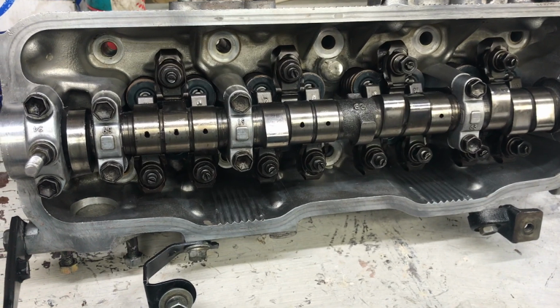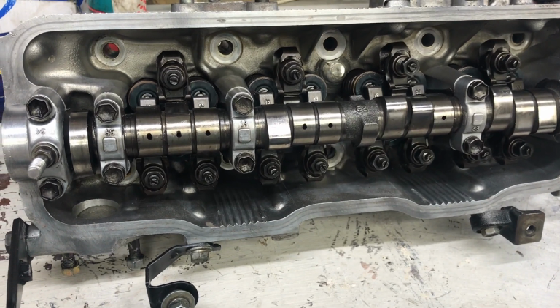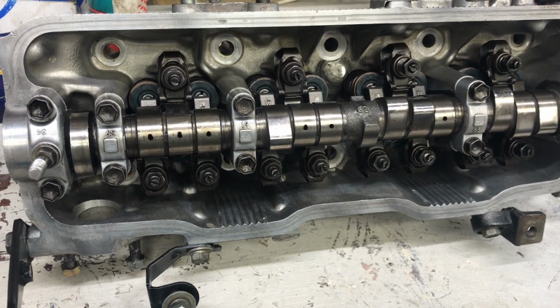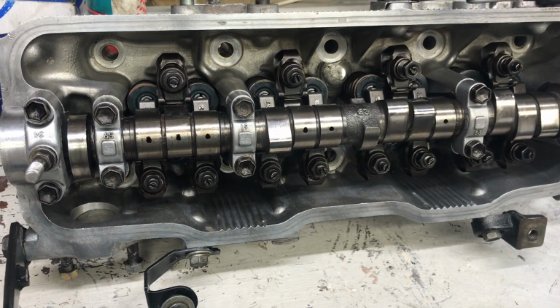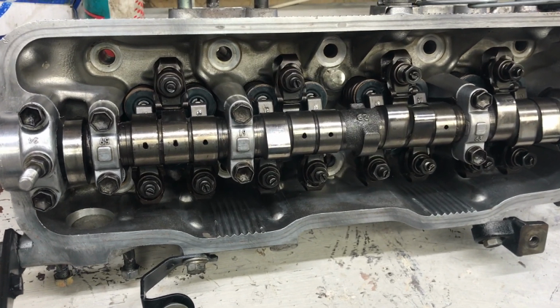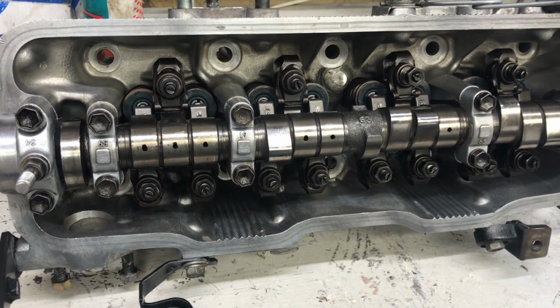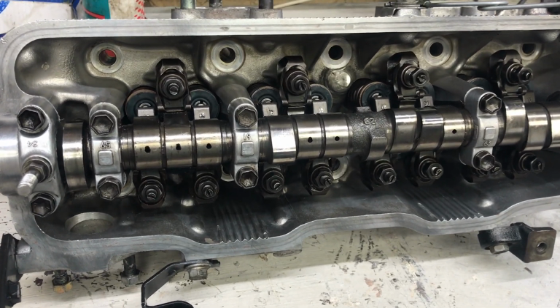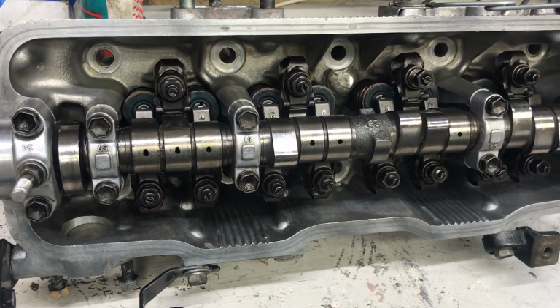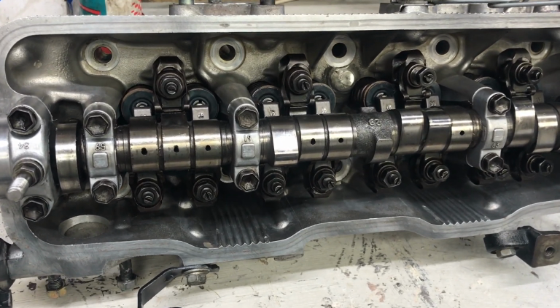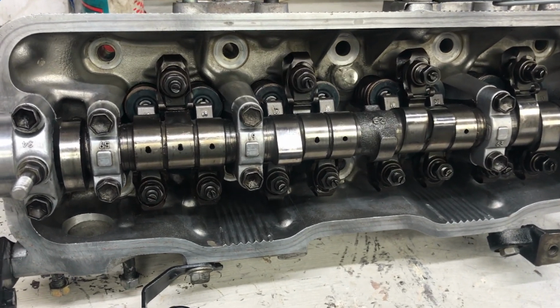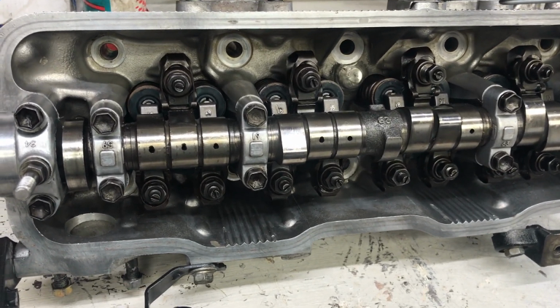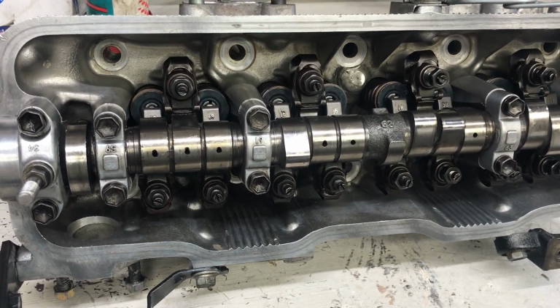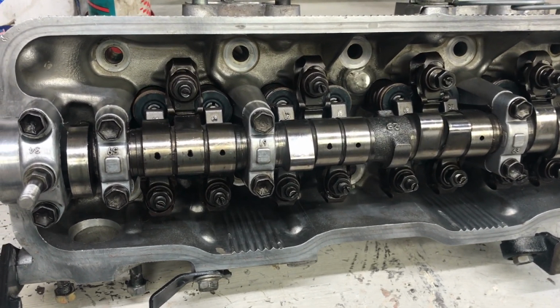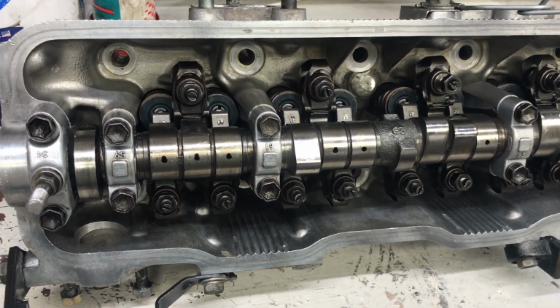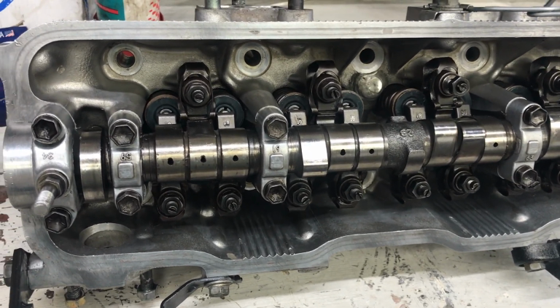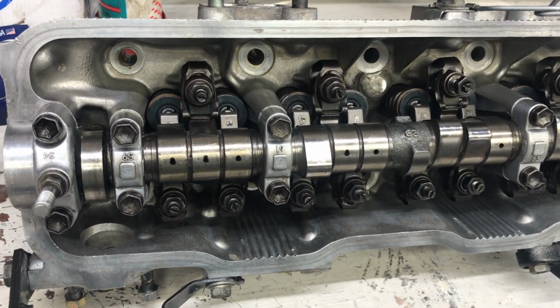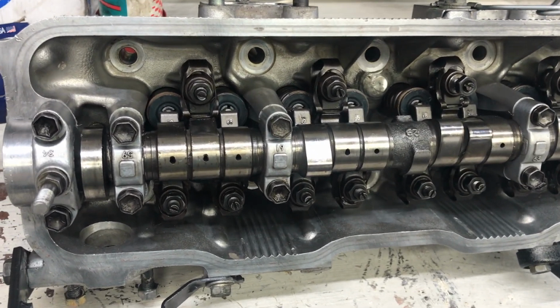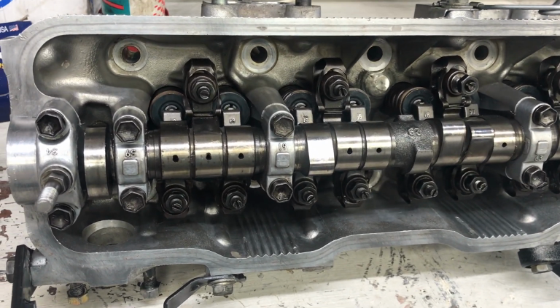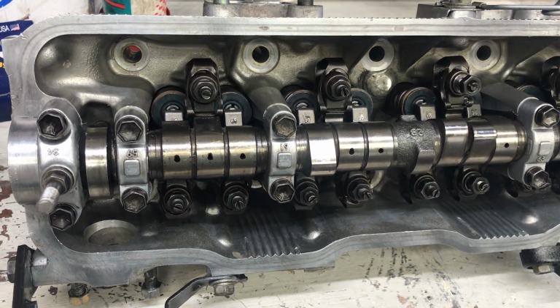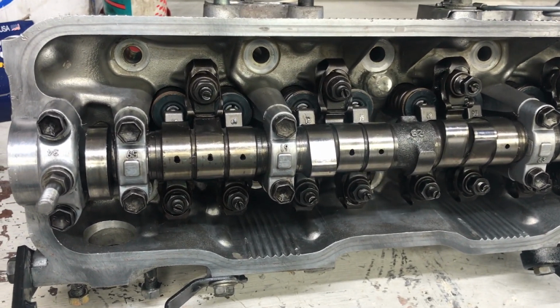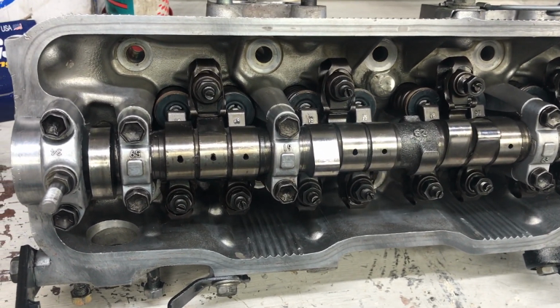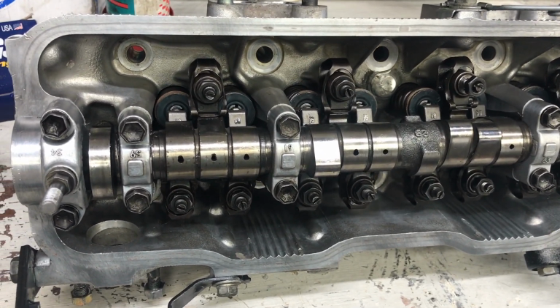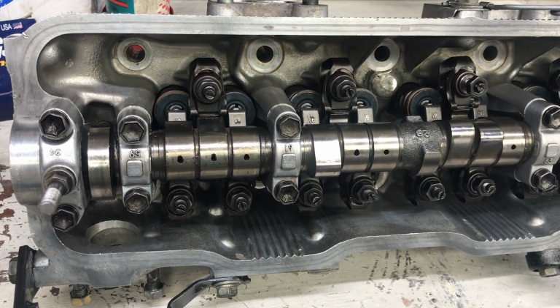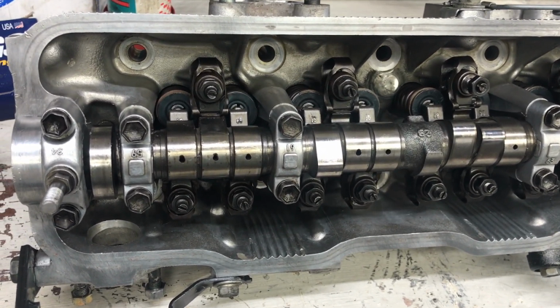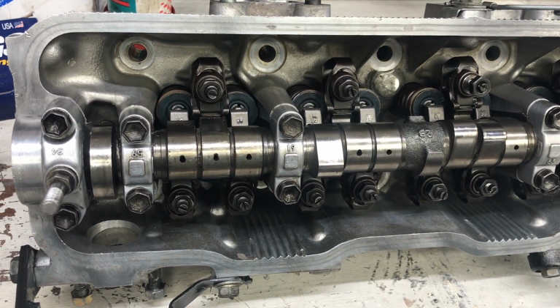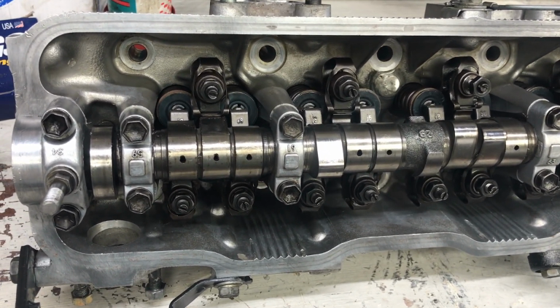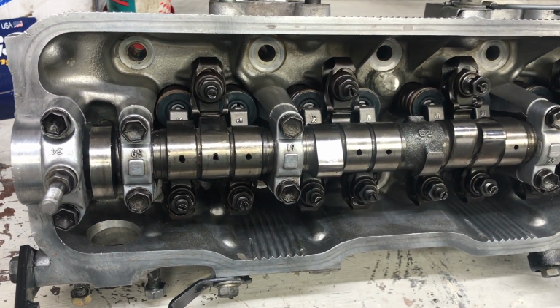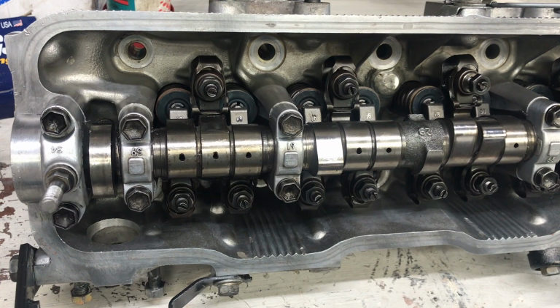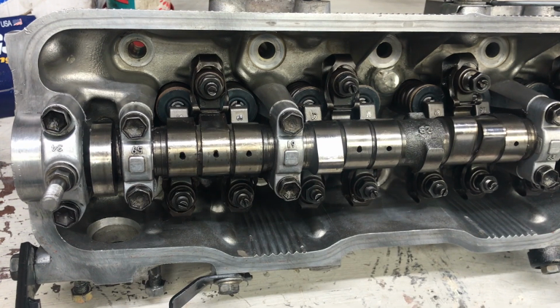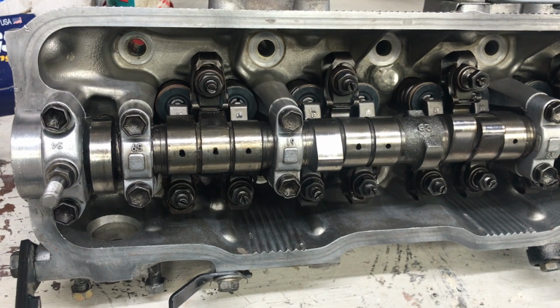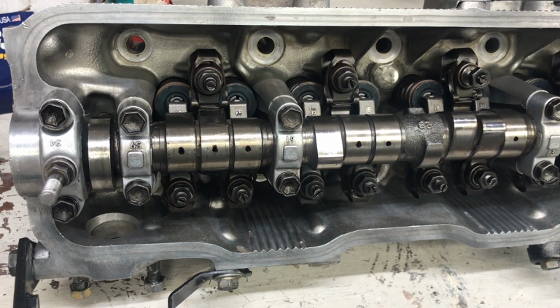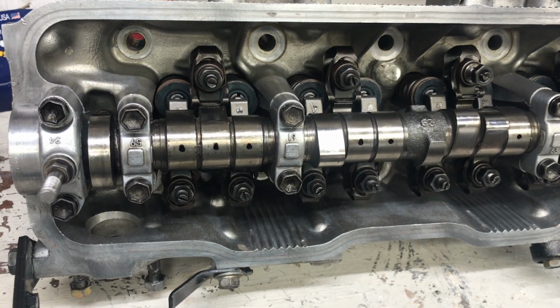Good day folks. Welcome to part two of this Toyota 2E engine overhaul.